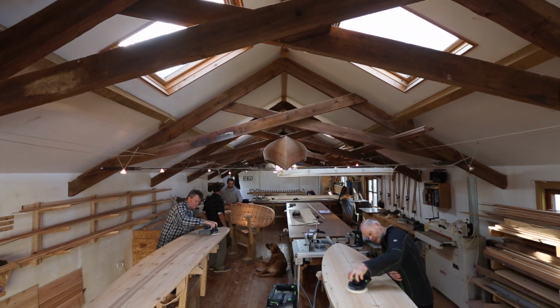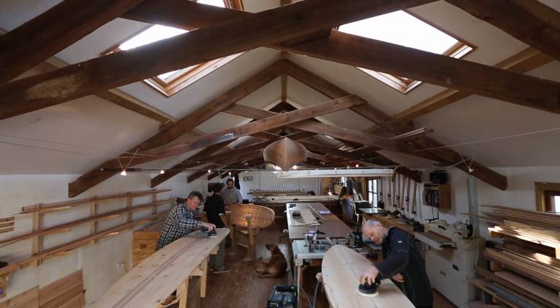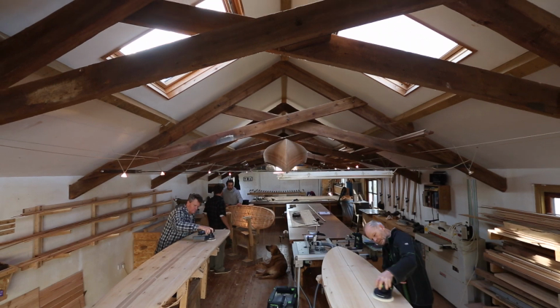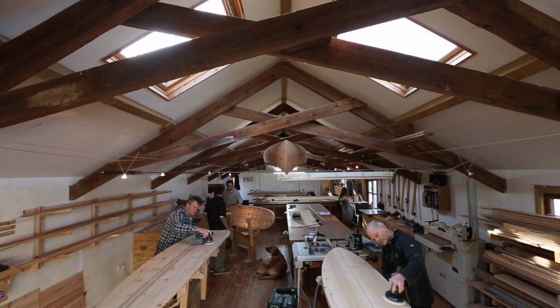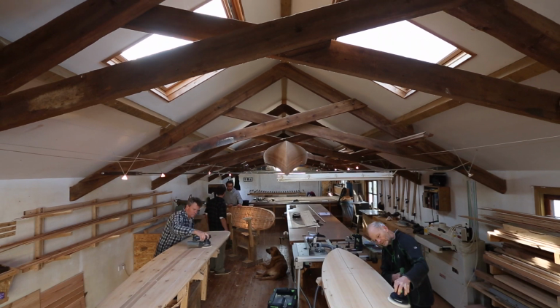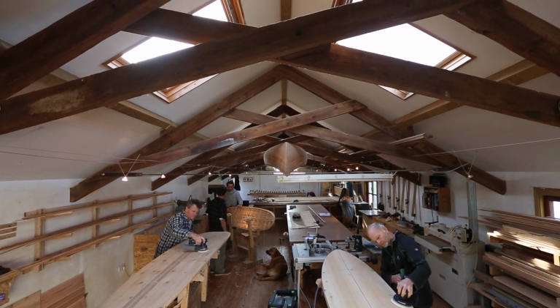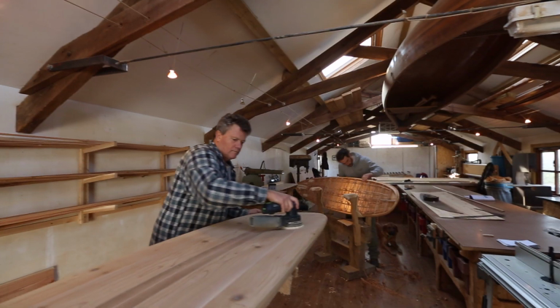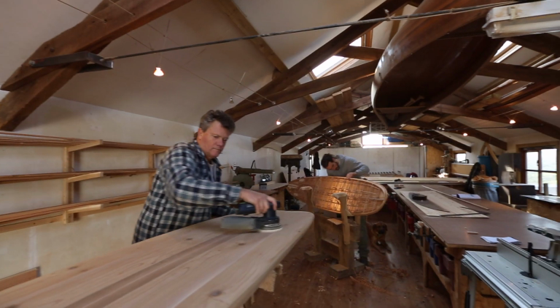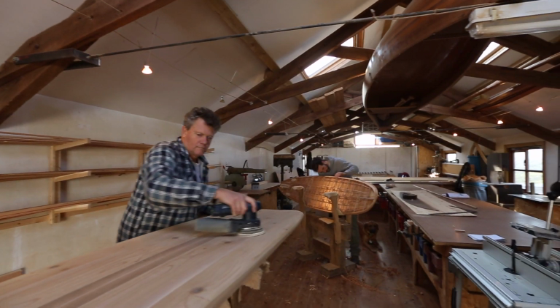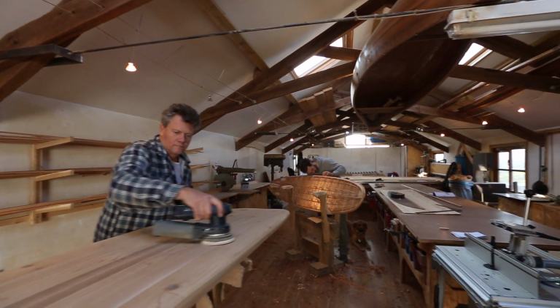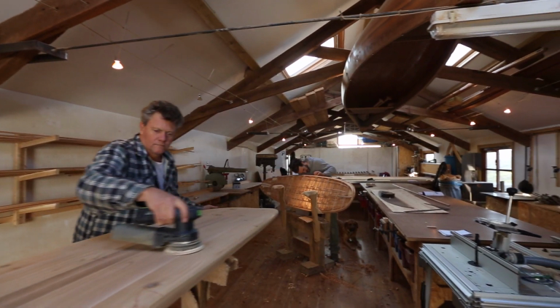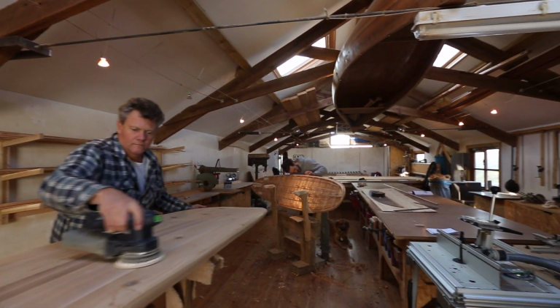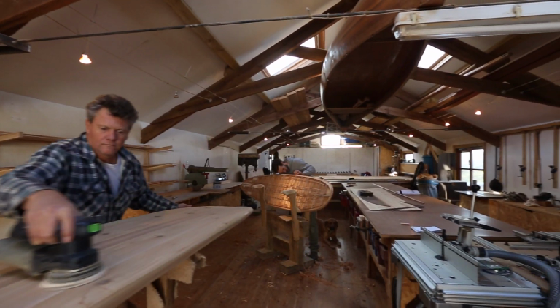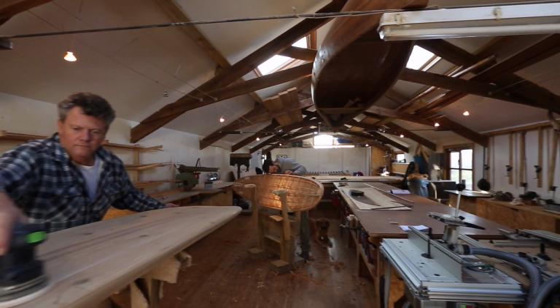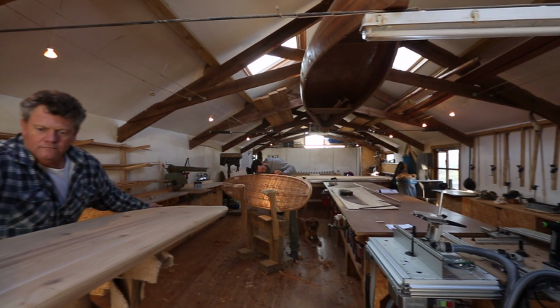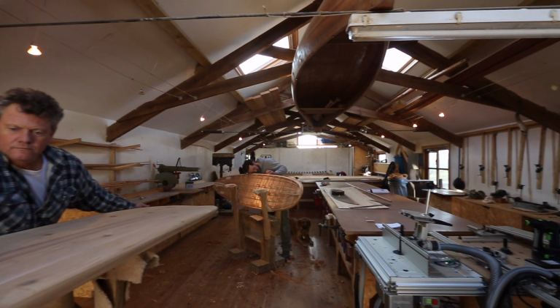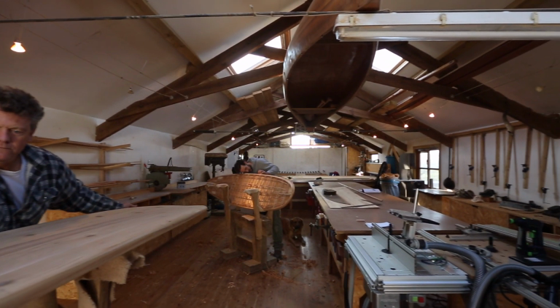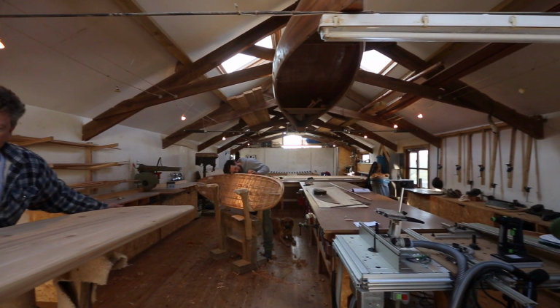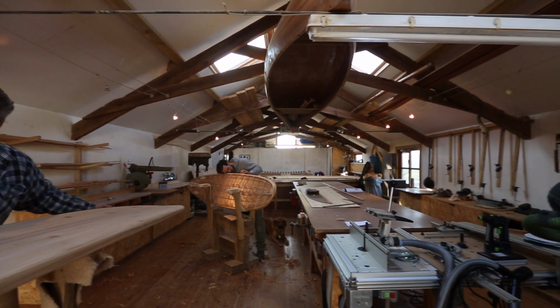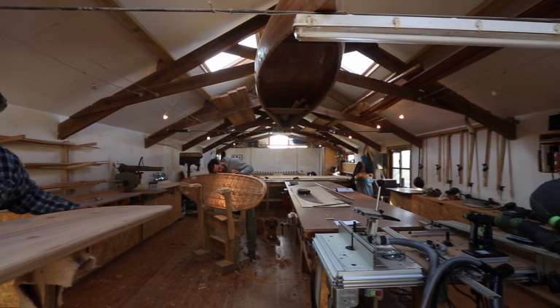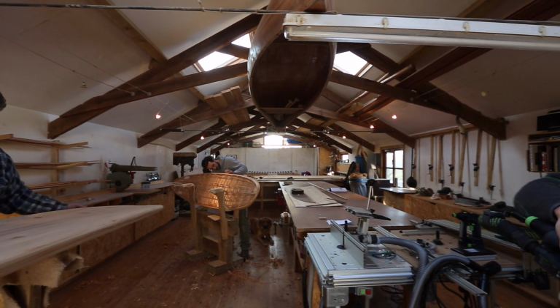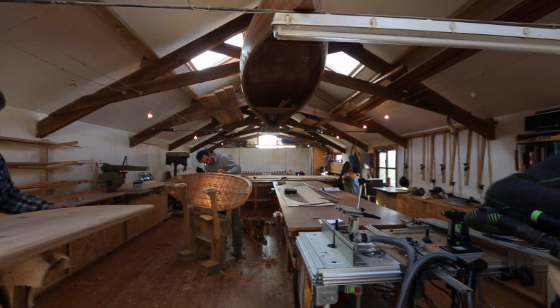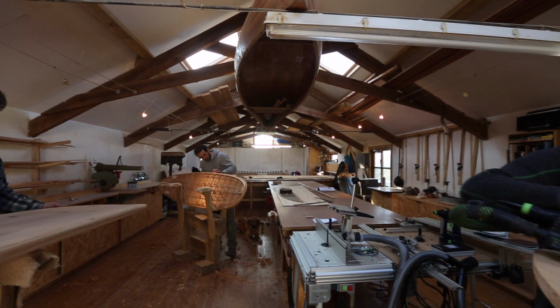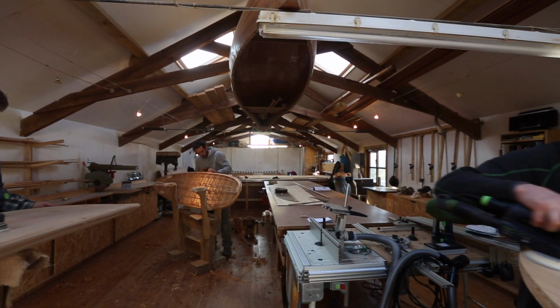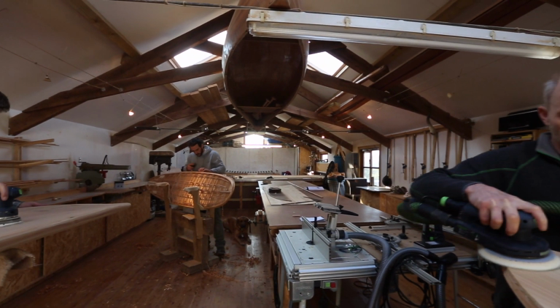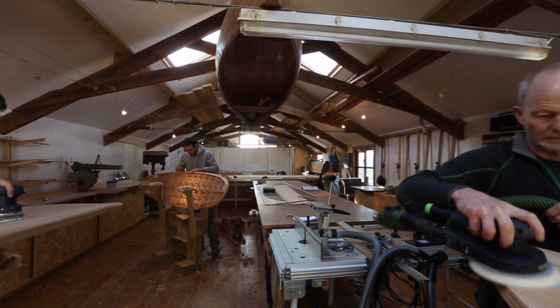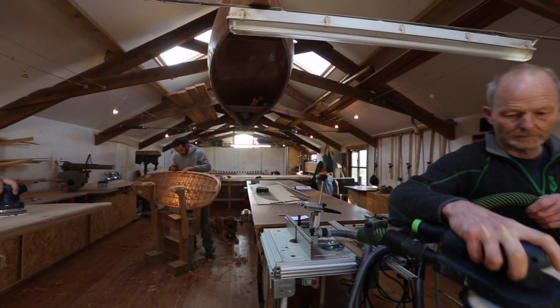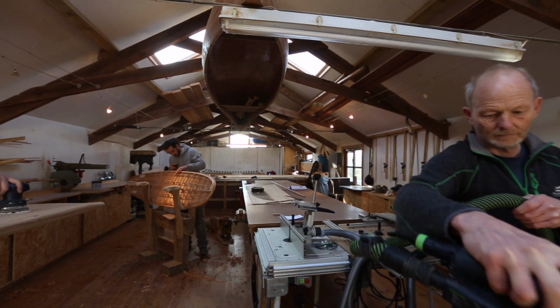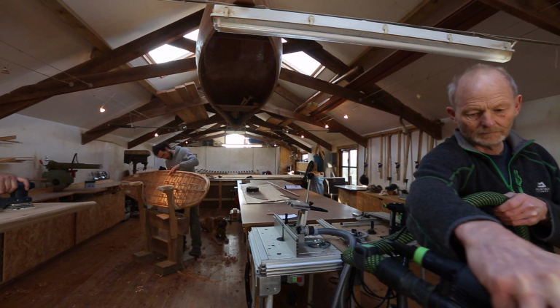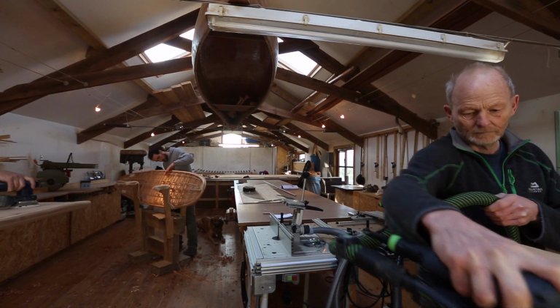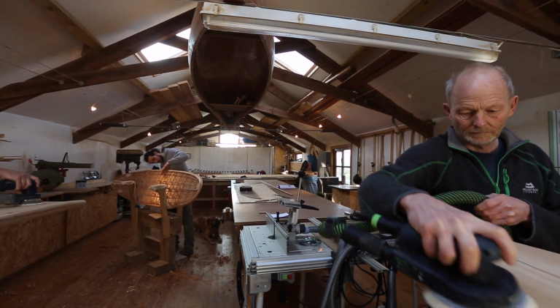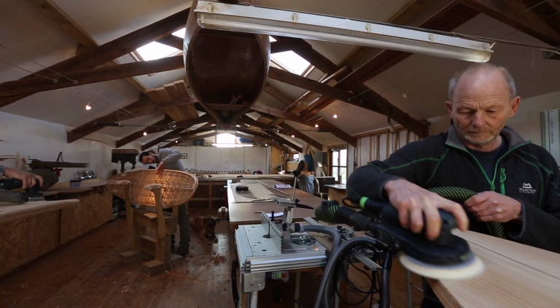A lot faster. The sander and the vacuum, it just makes our life so much easier.